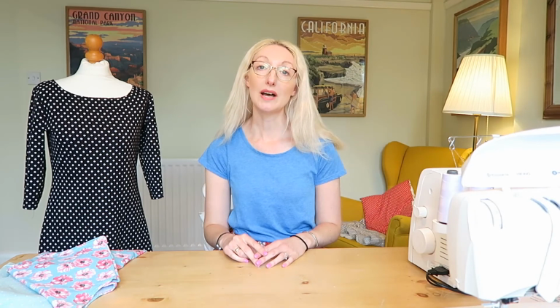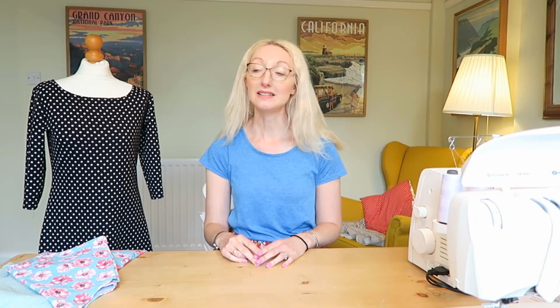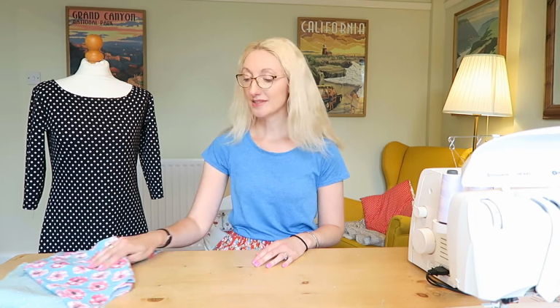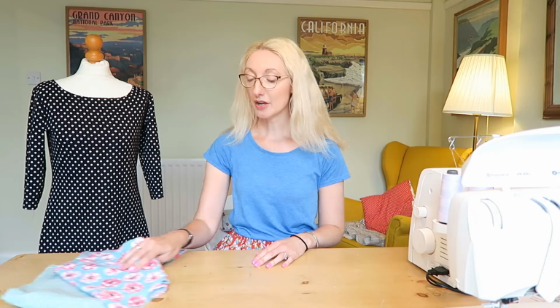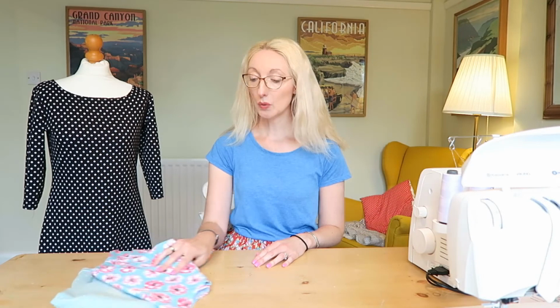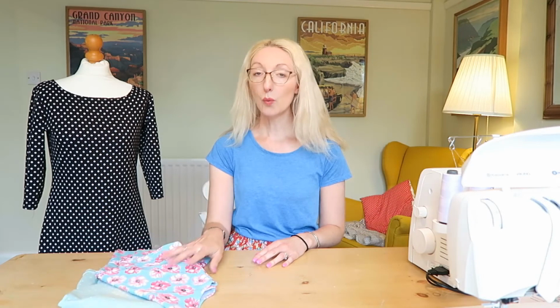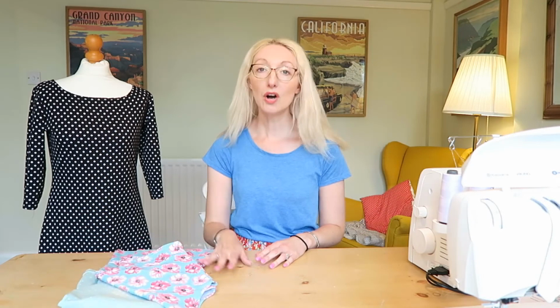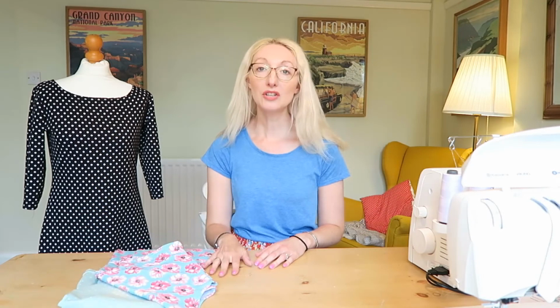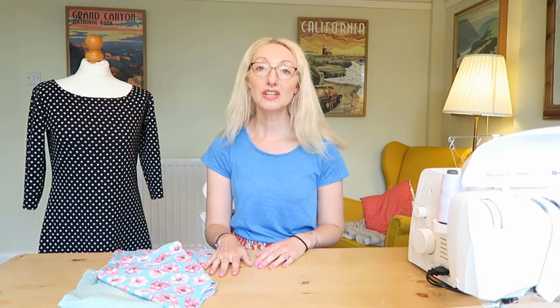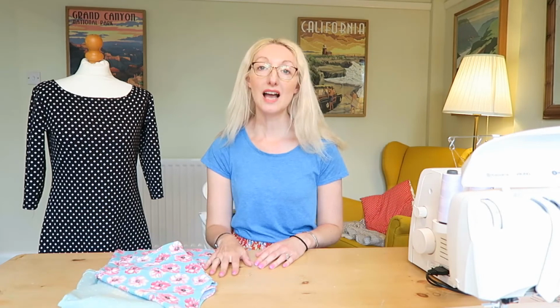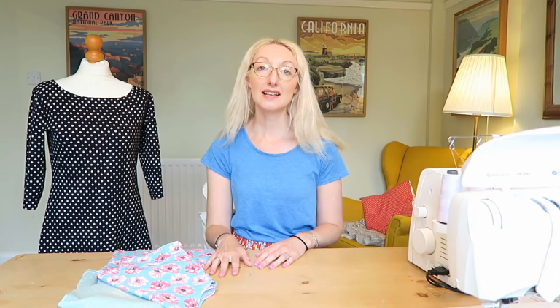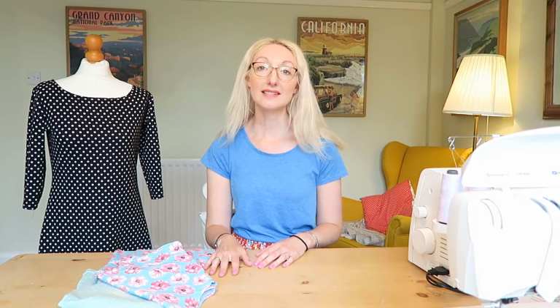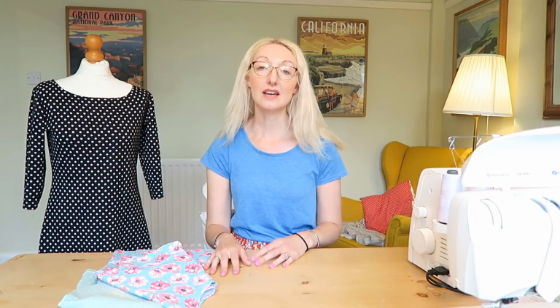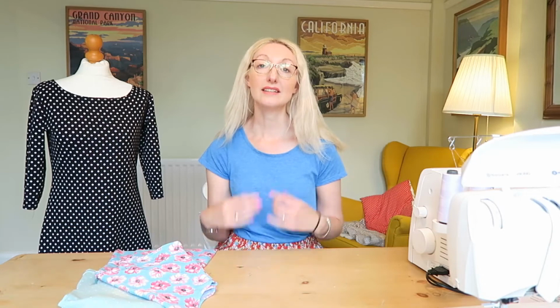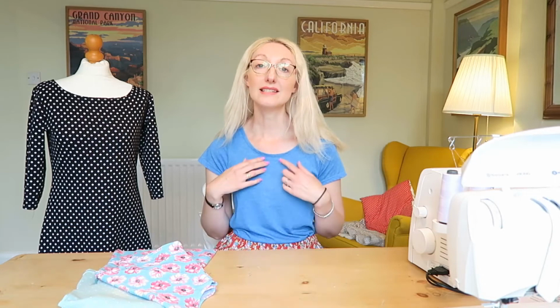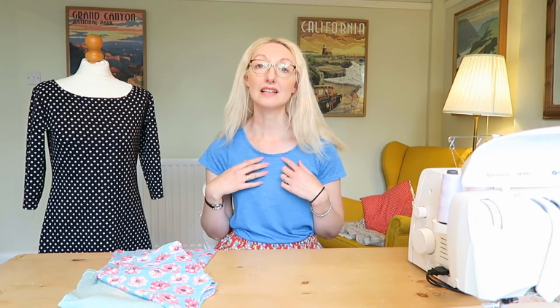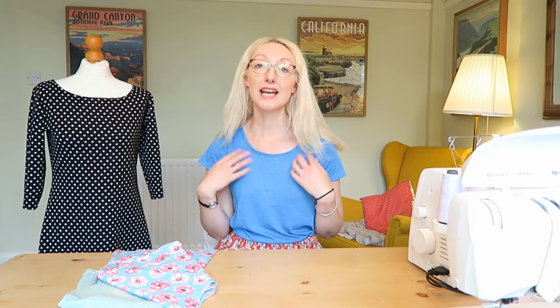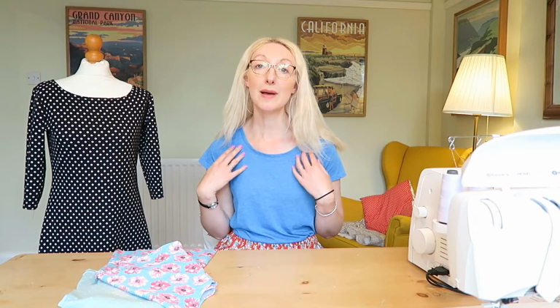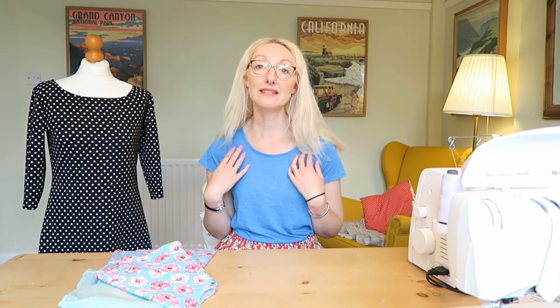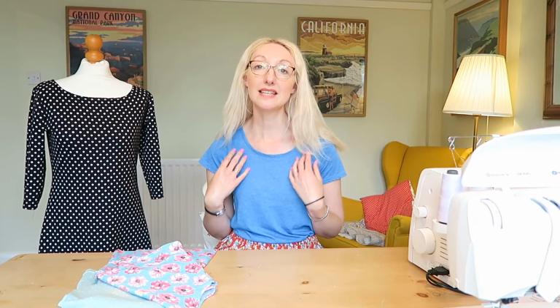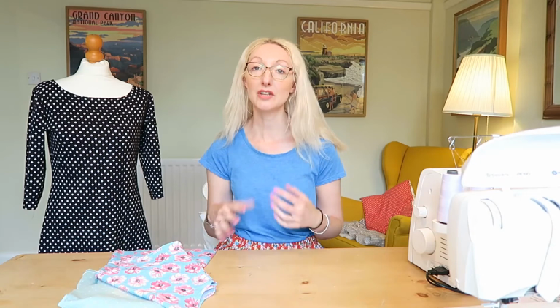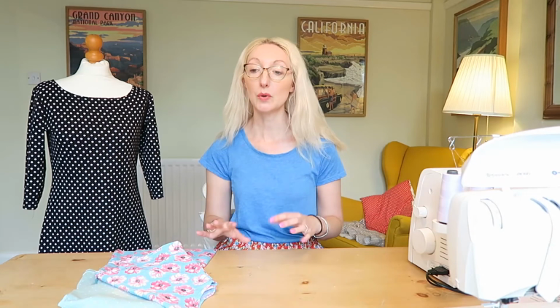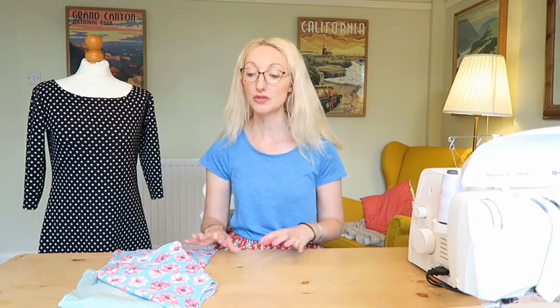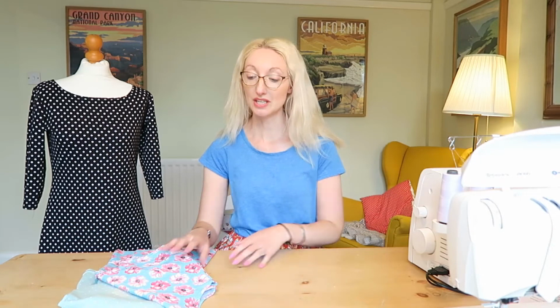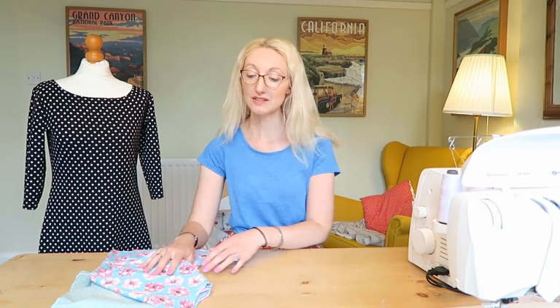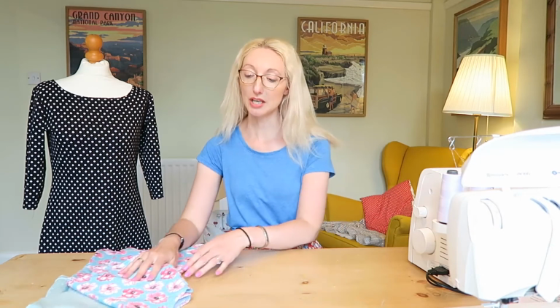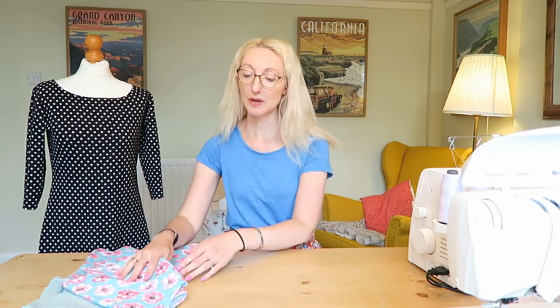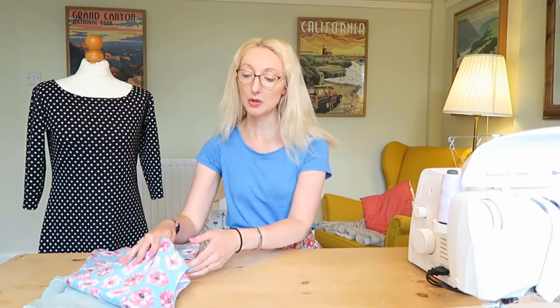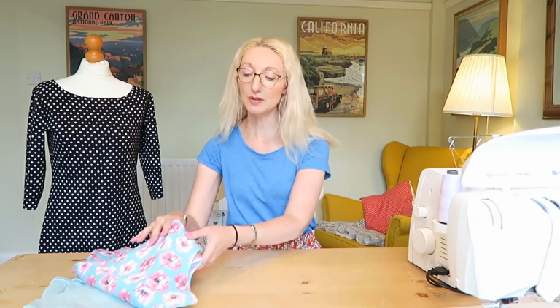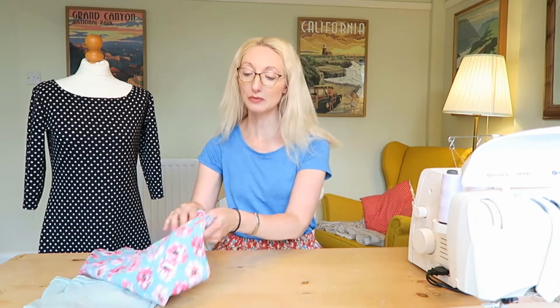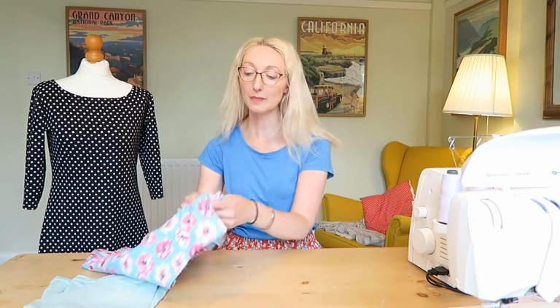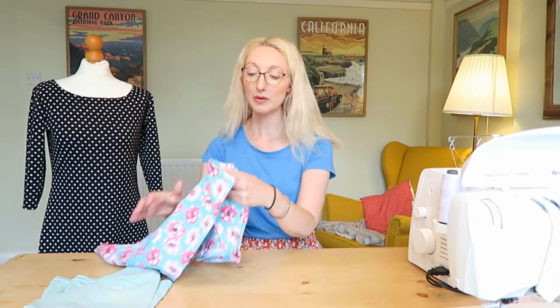I've also made two jersey tops — one has a nice little neck band and the other one doesn't, so I'll talk you through both of them.